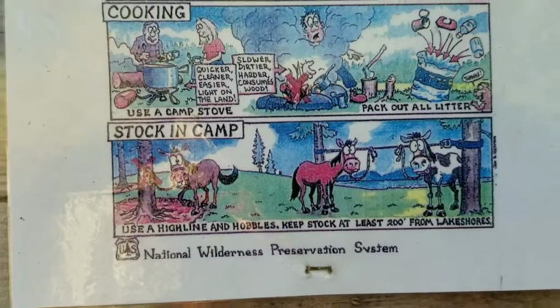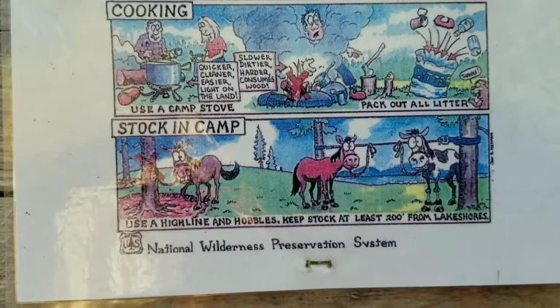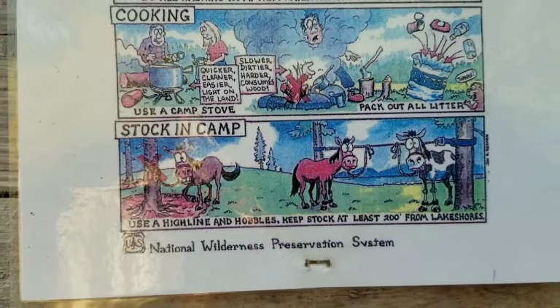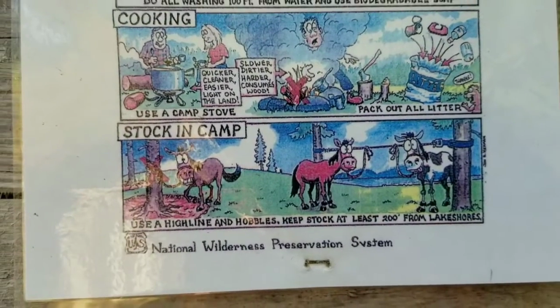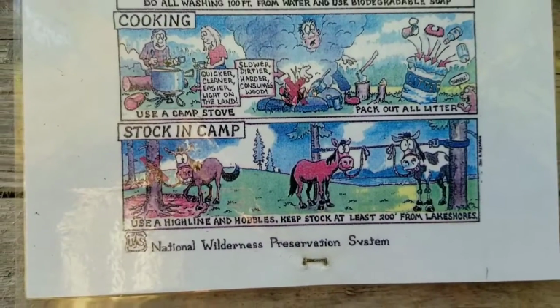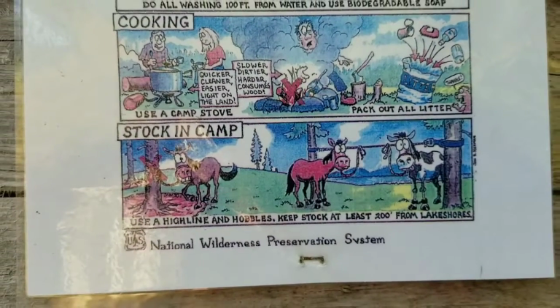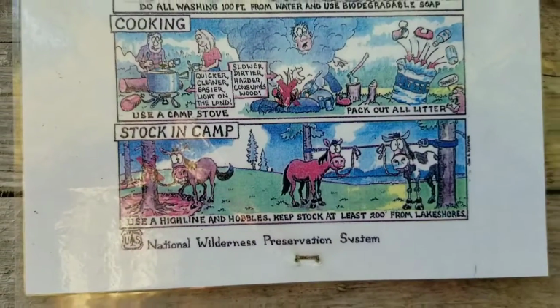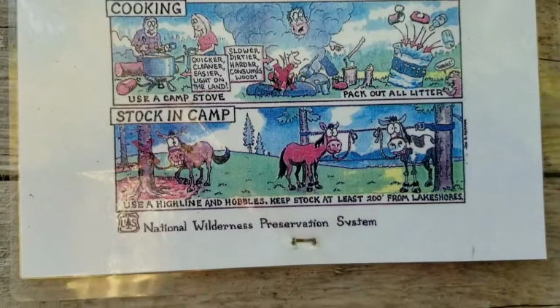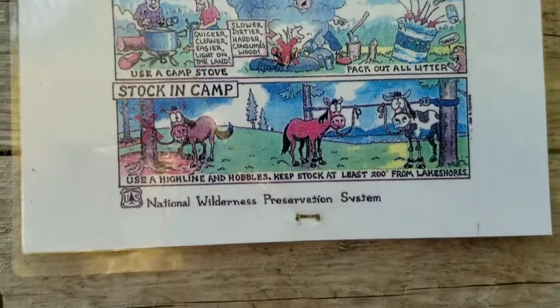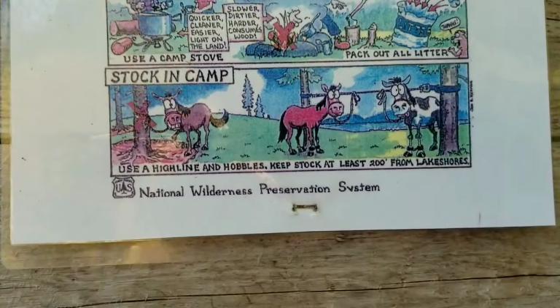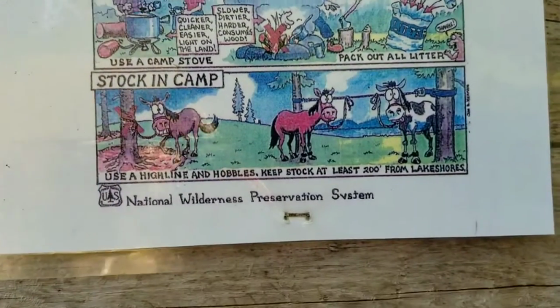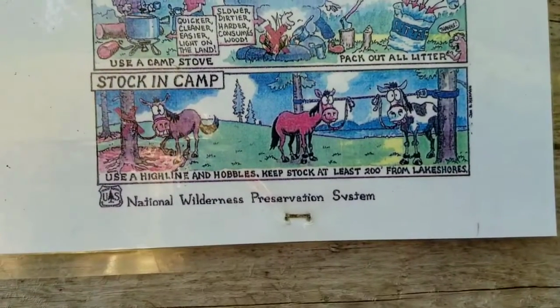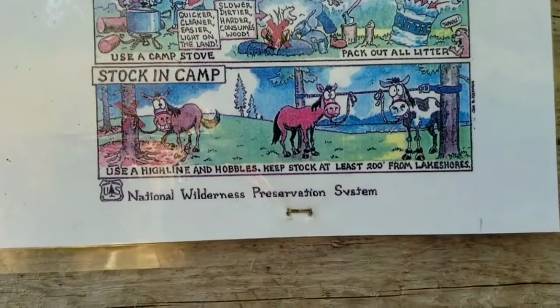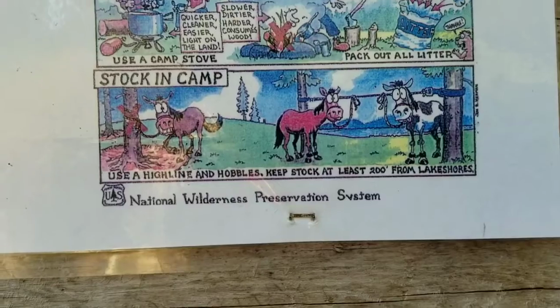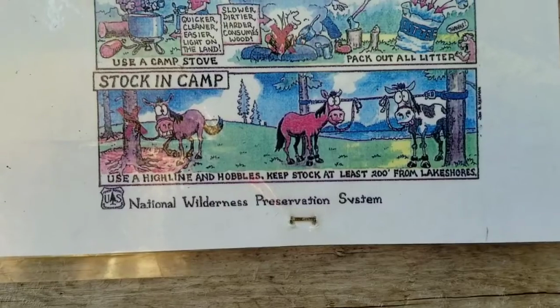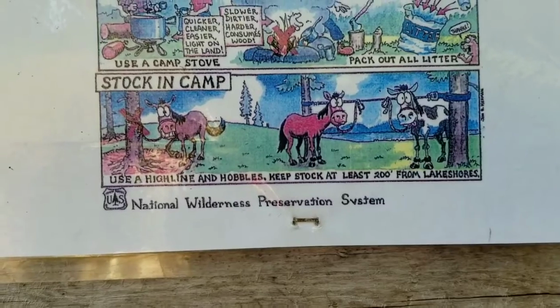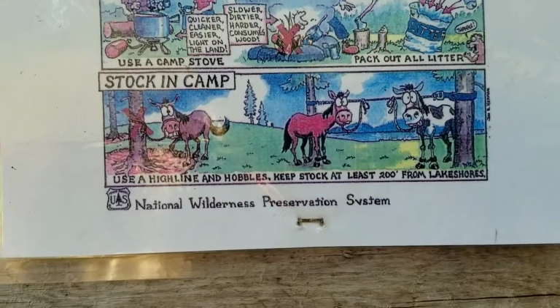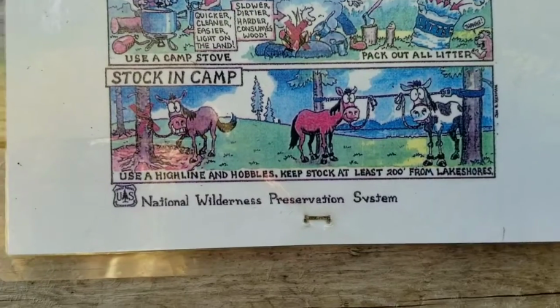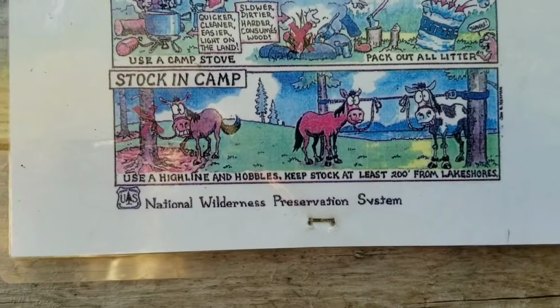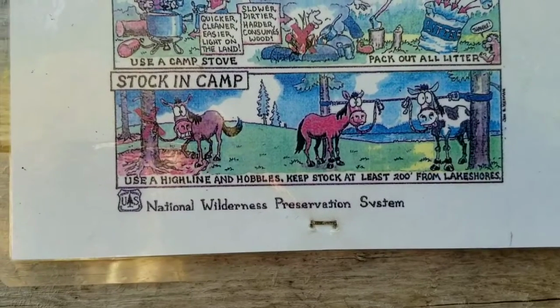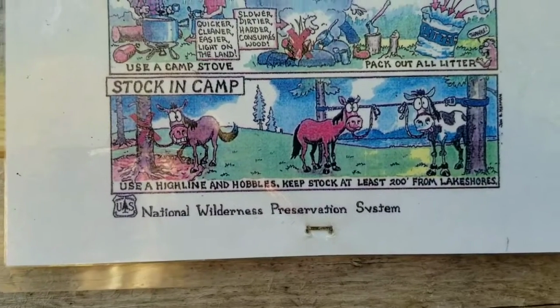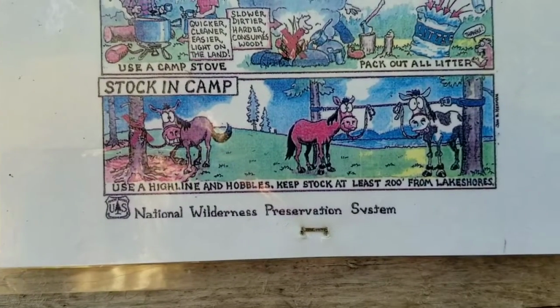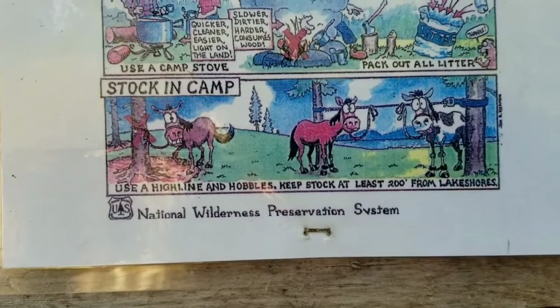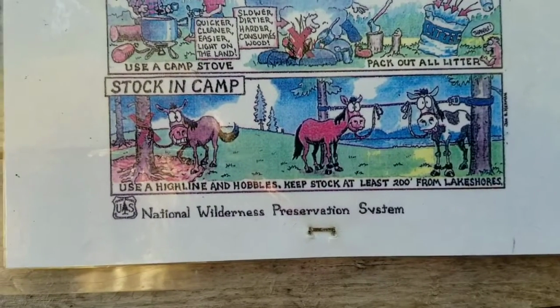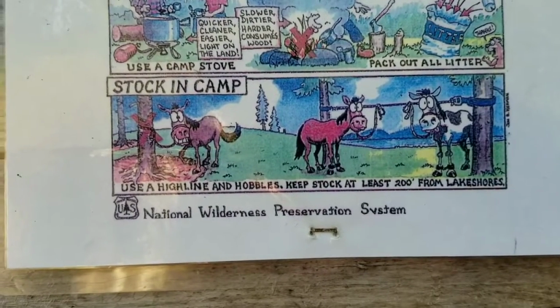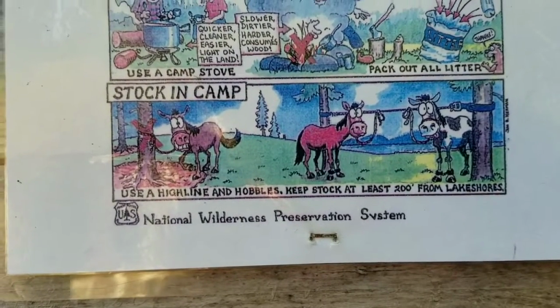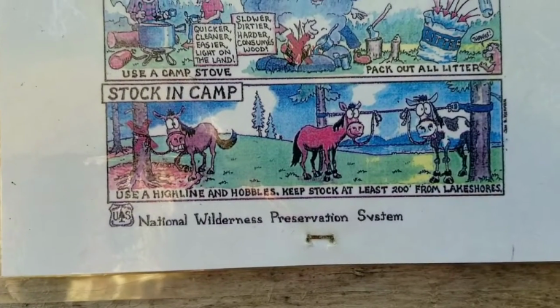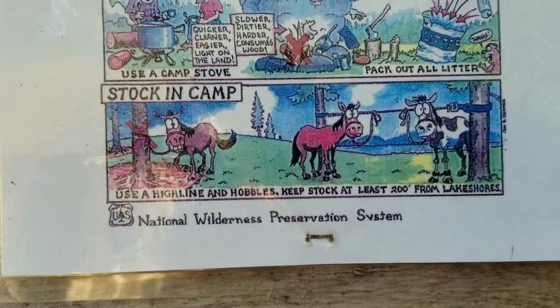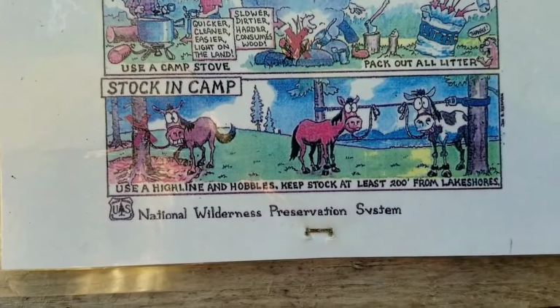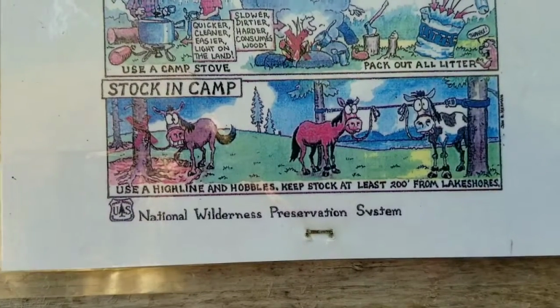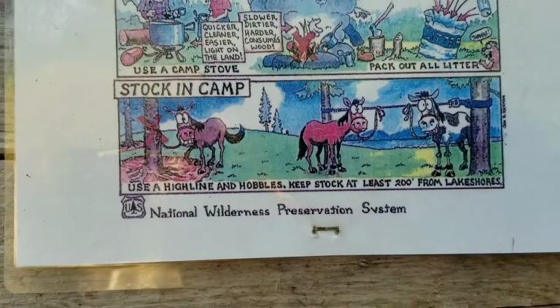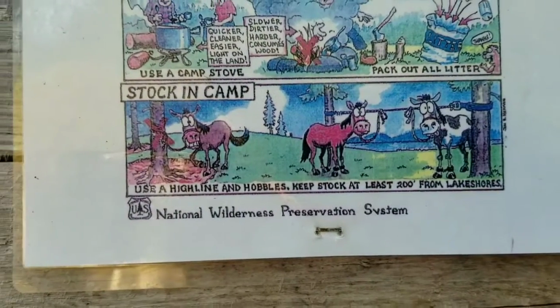Pretty neat. What is this down here? National Wilderness Preservation System. Cool.